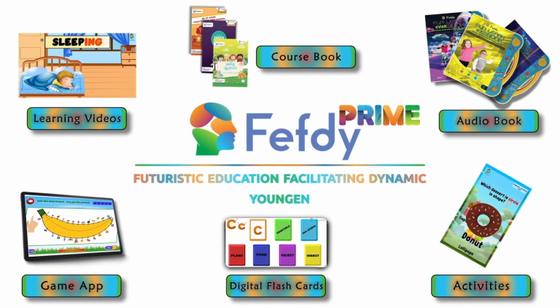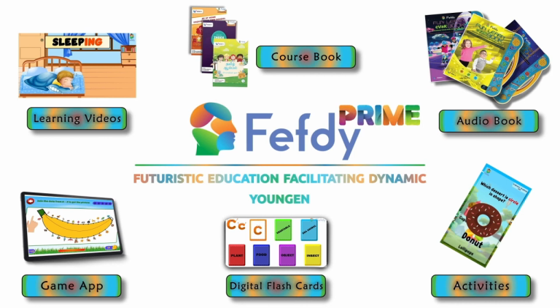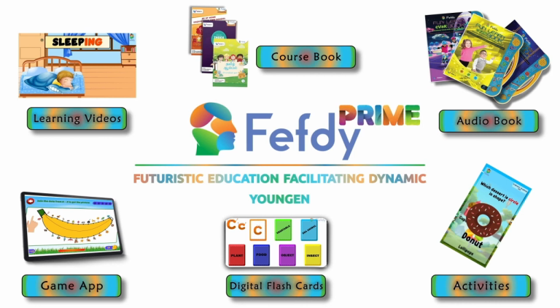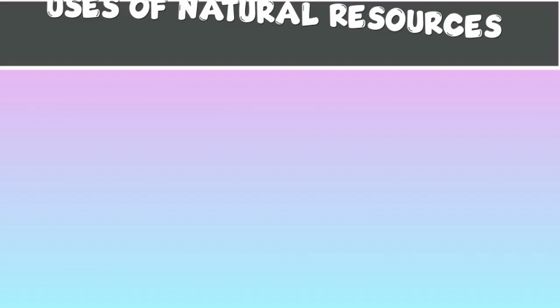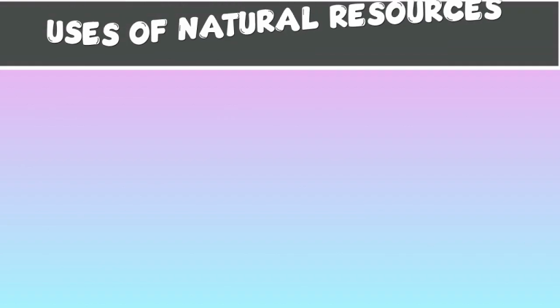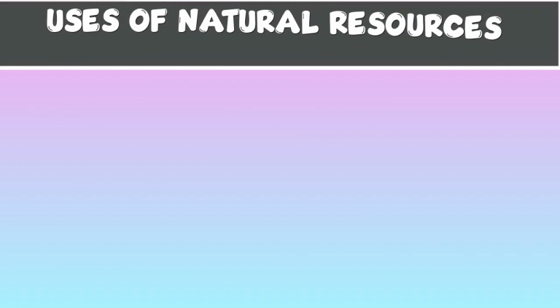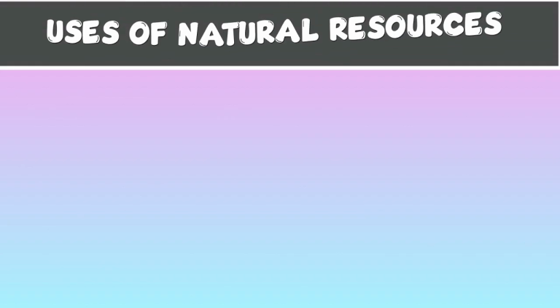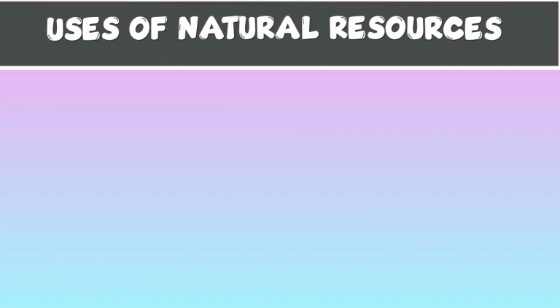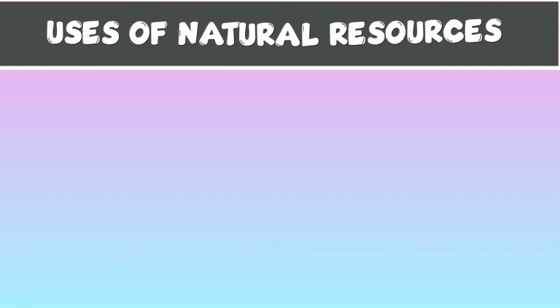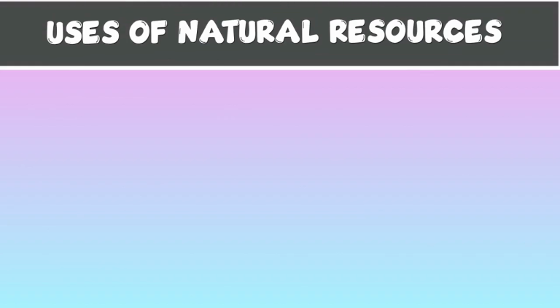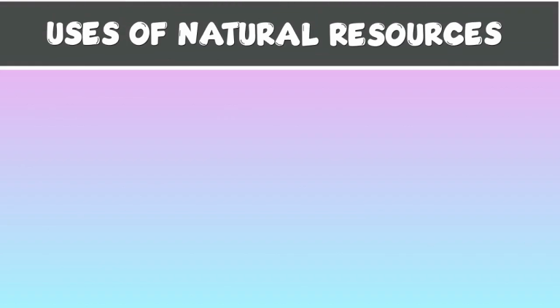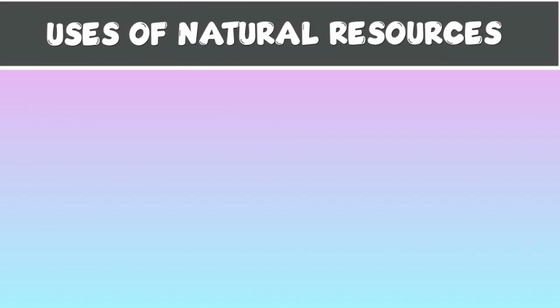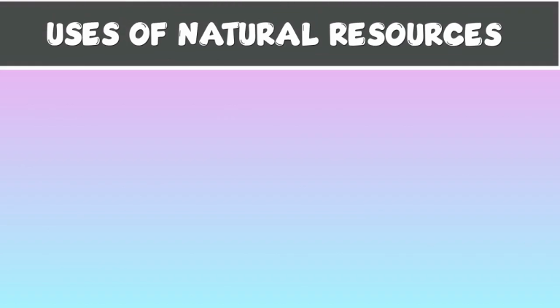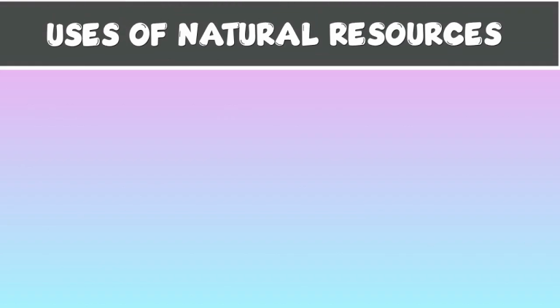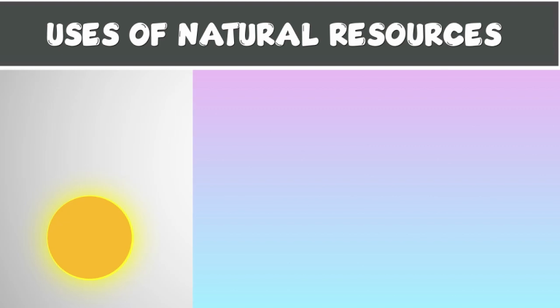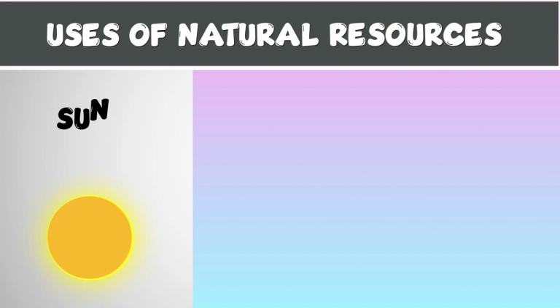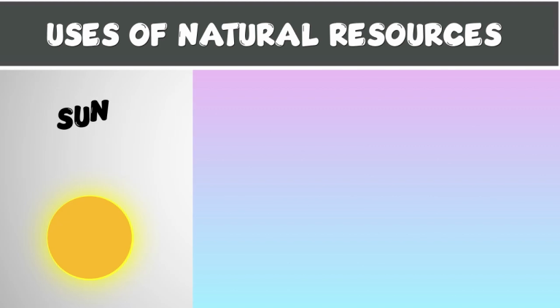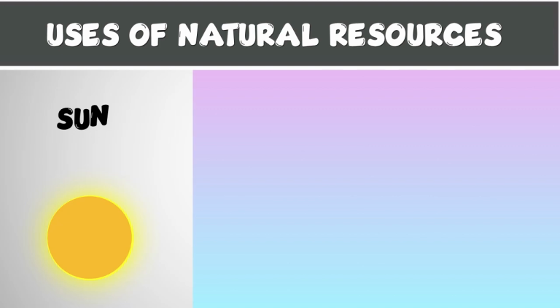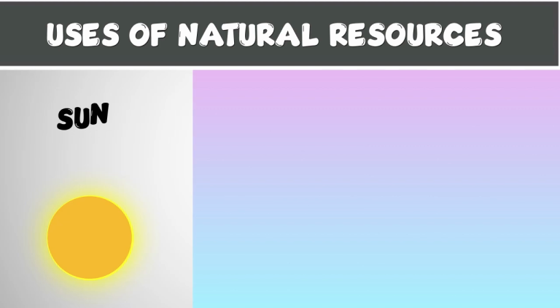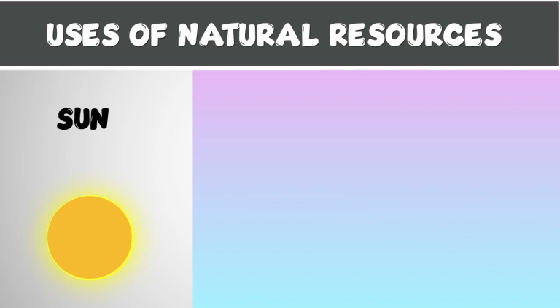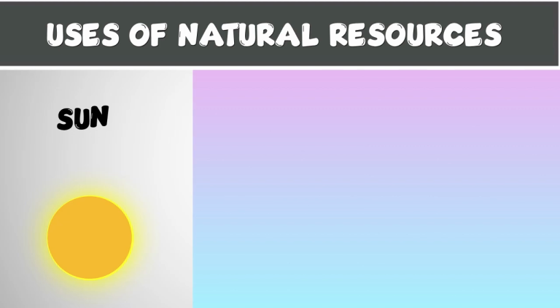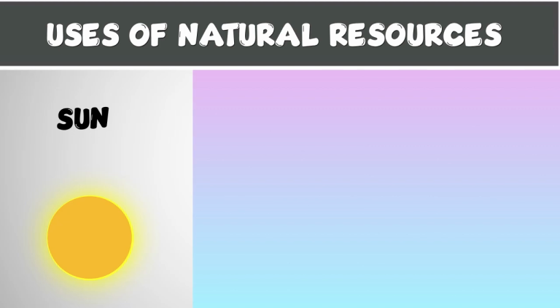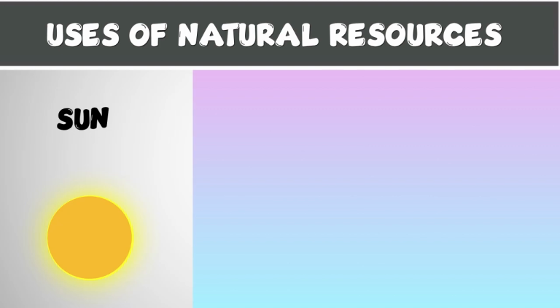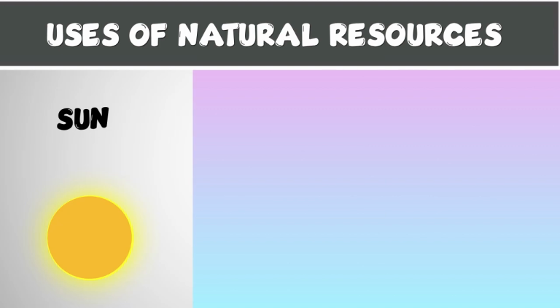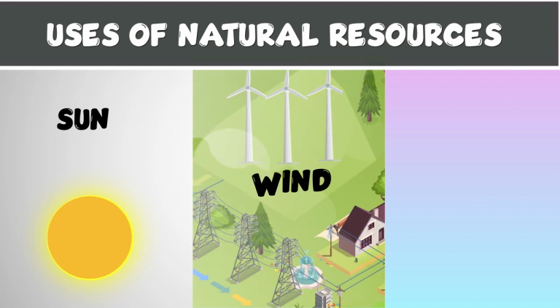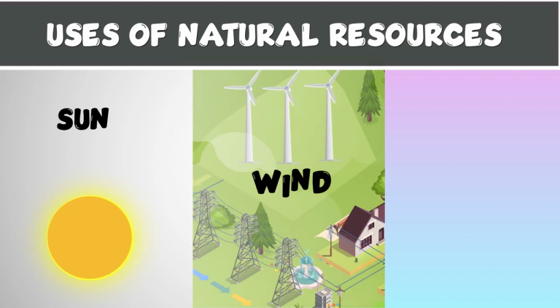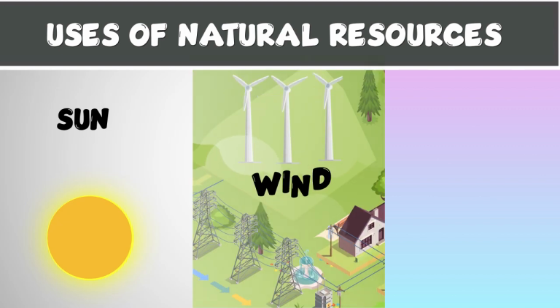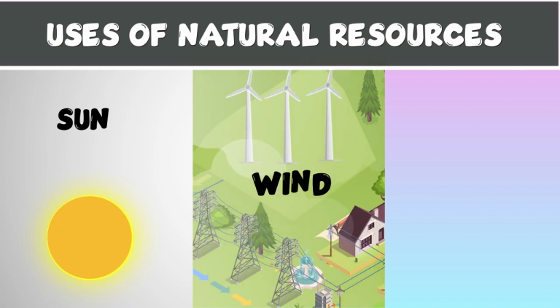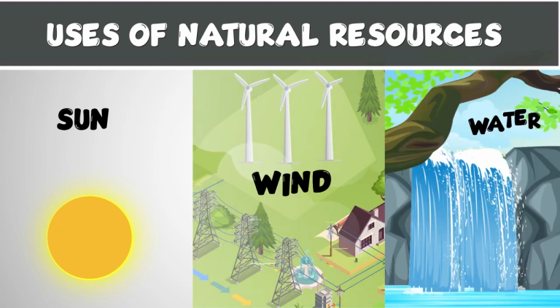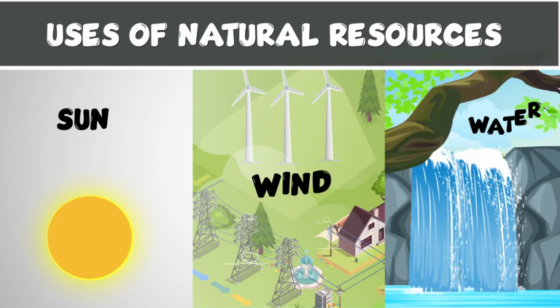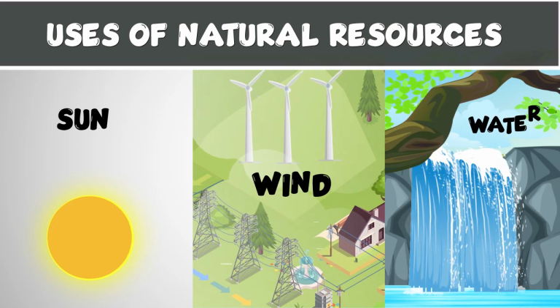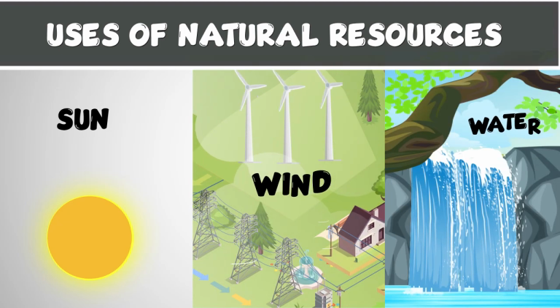Uses of Natural Resources: Sun, Wind, Water.